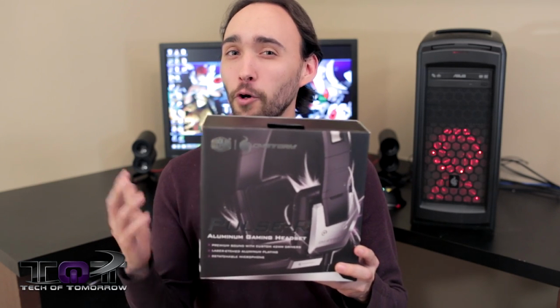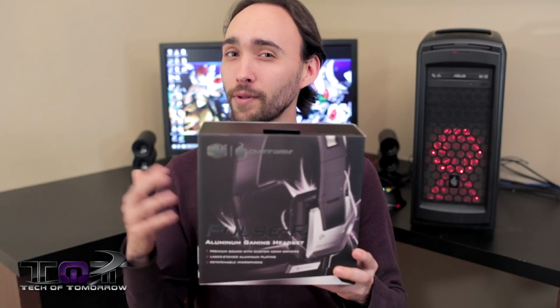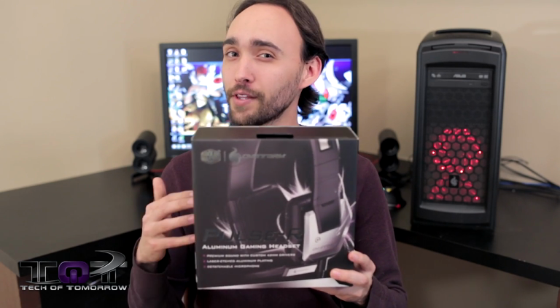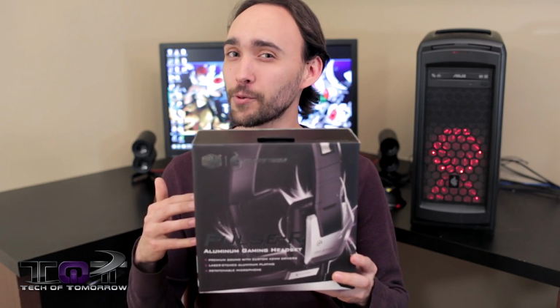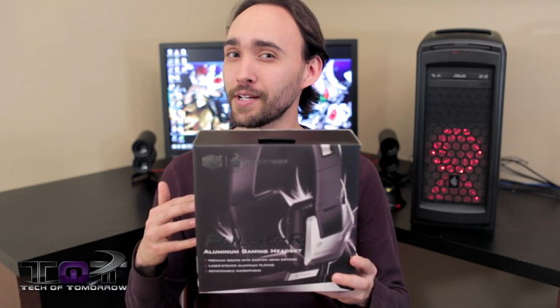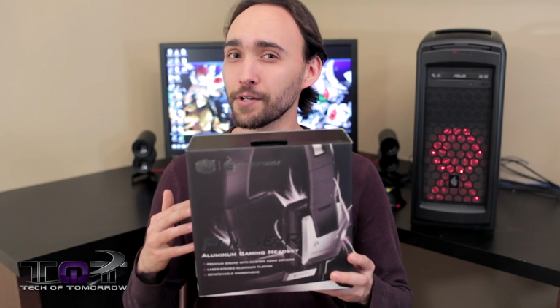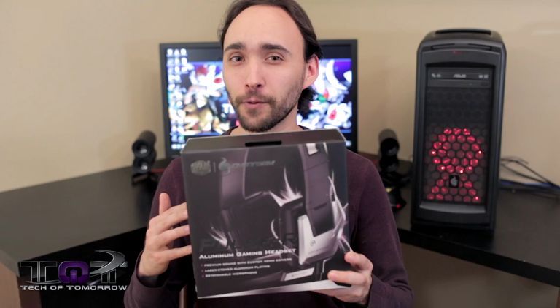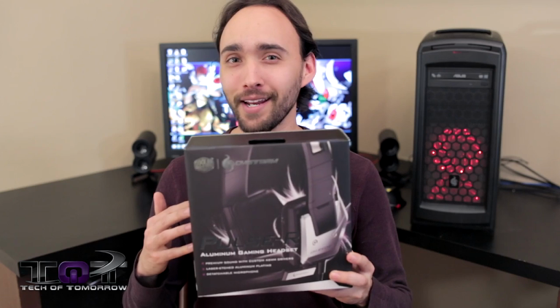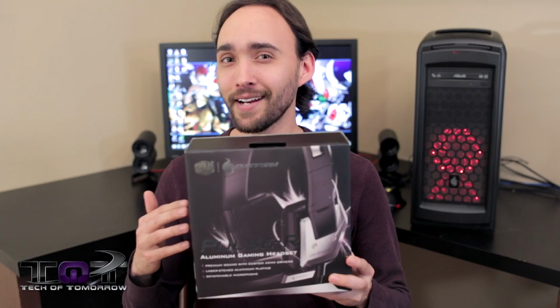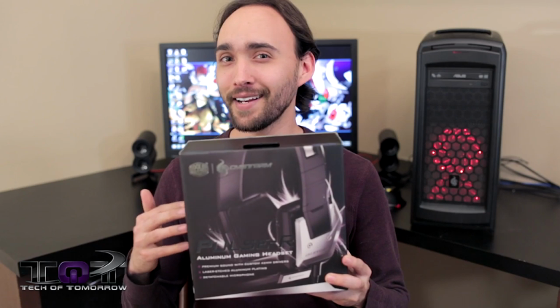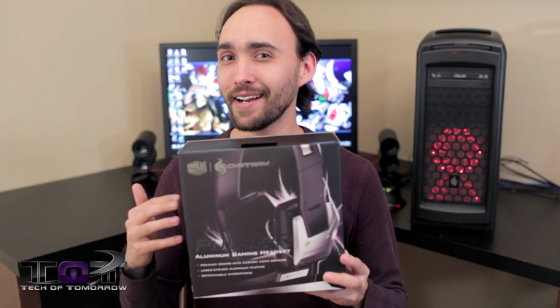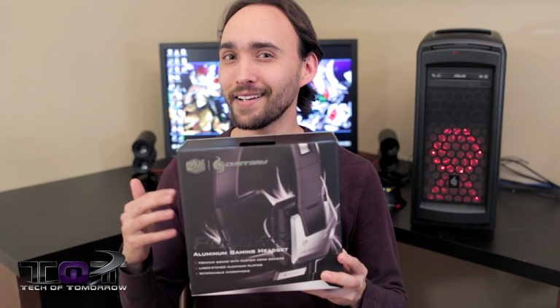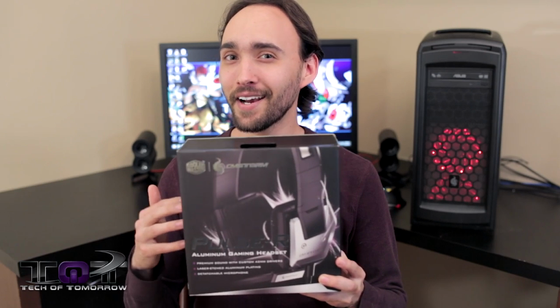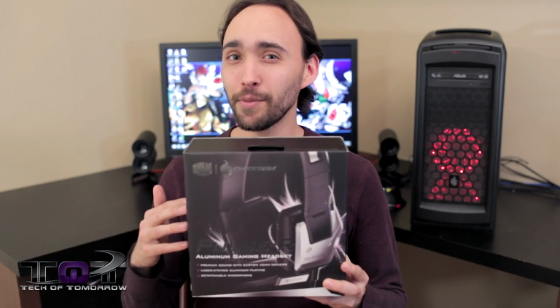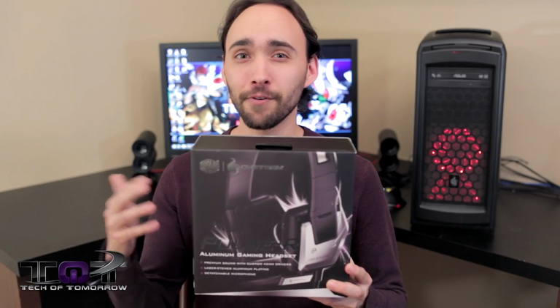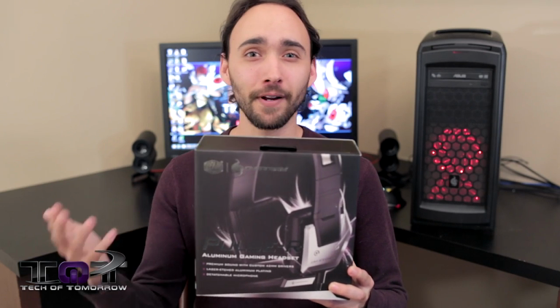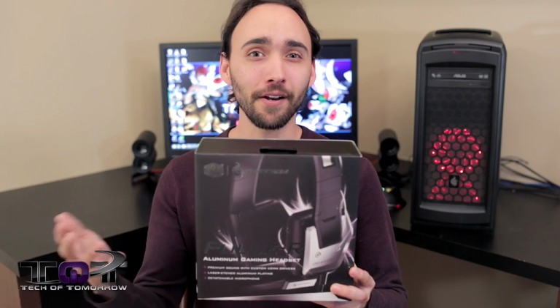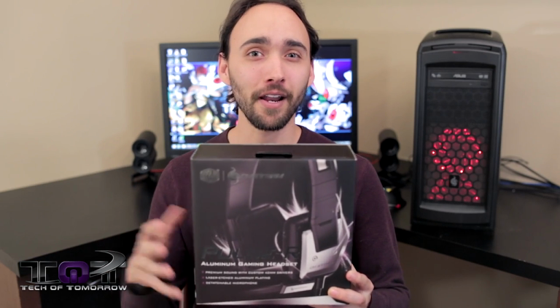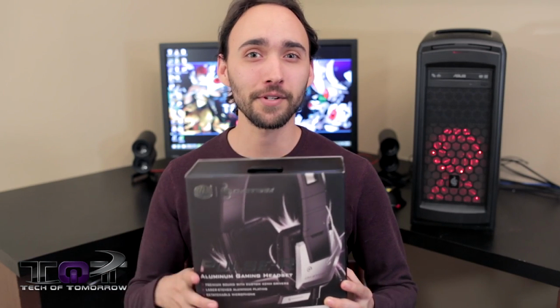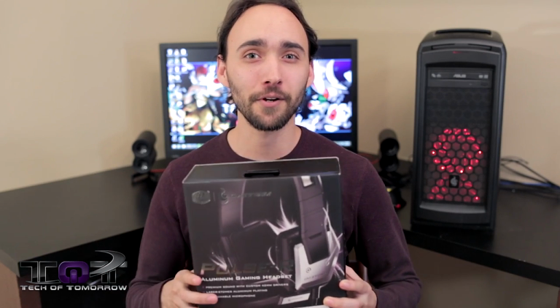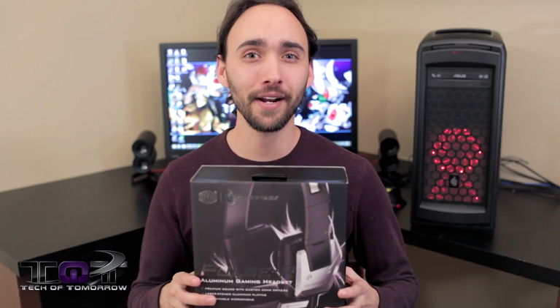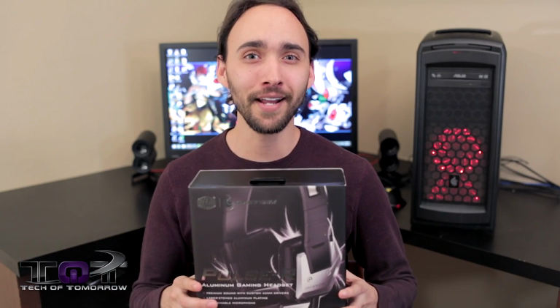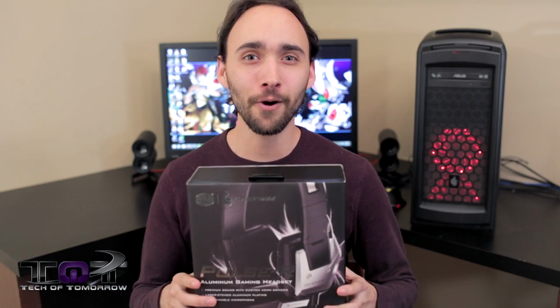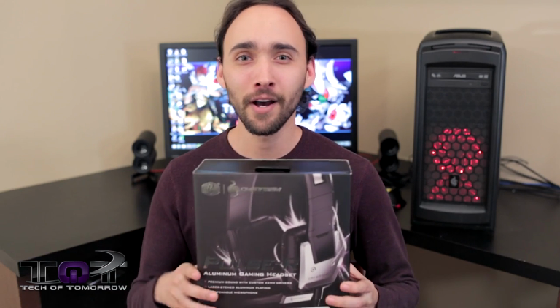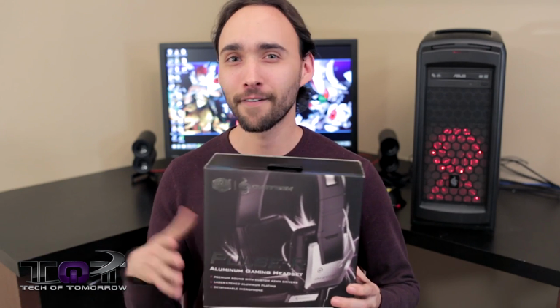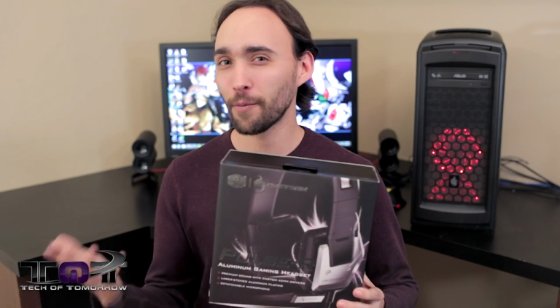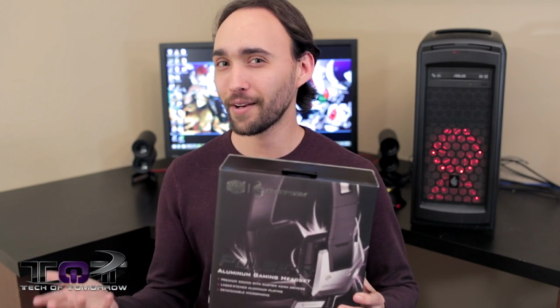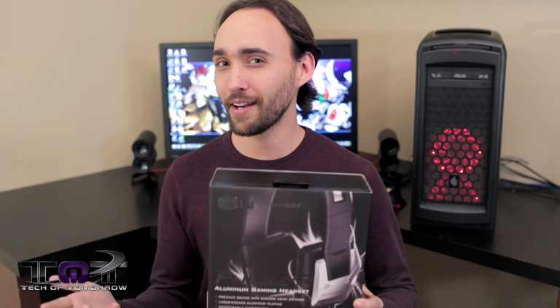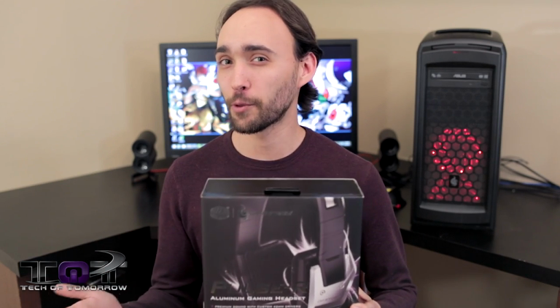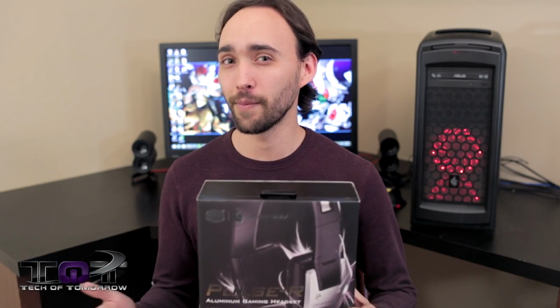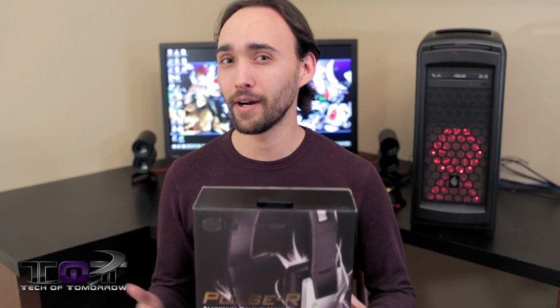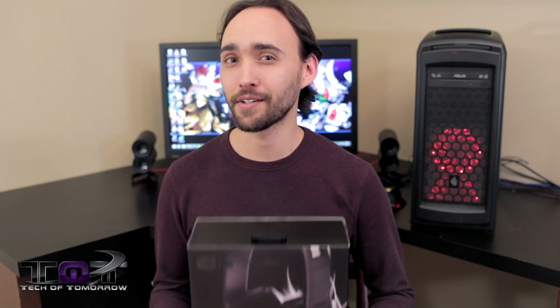Normally this retails for $89.99, but you can find it on Amazon right now for about $83.